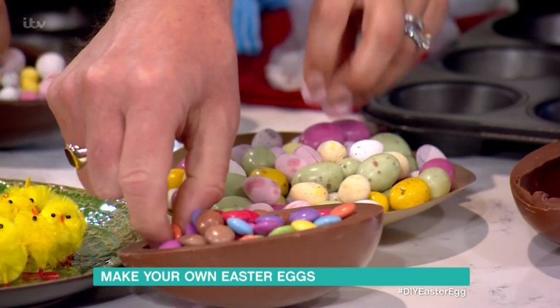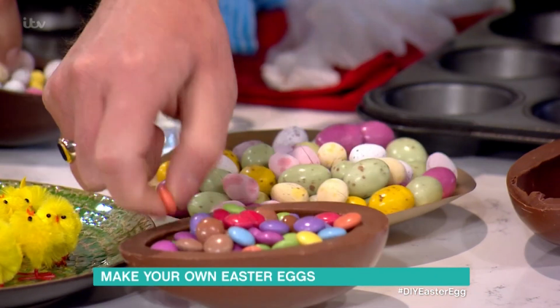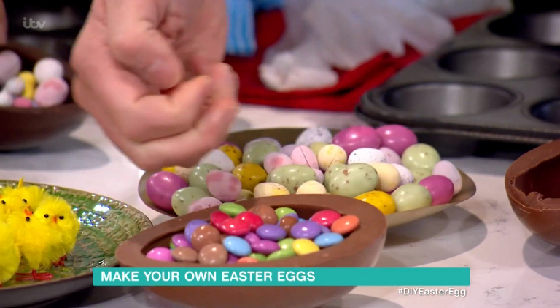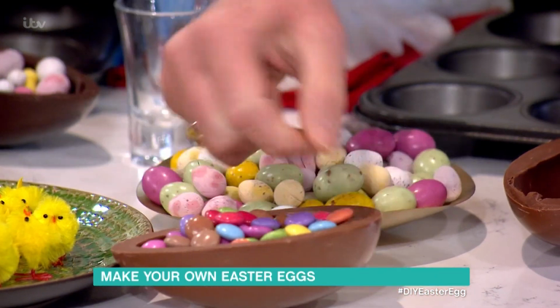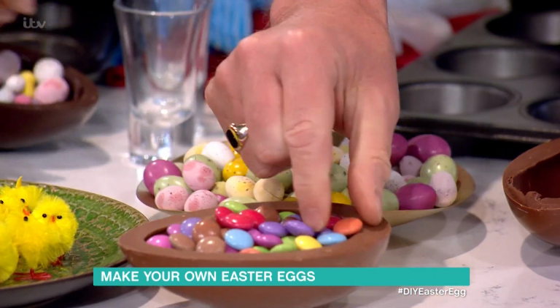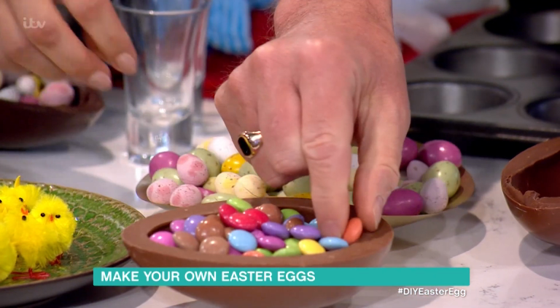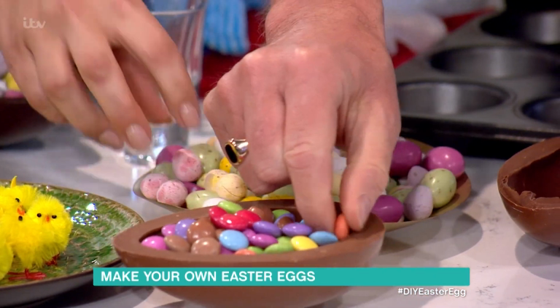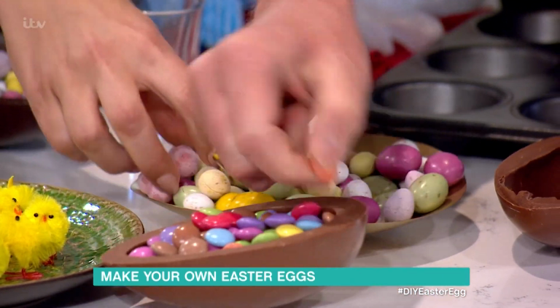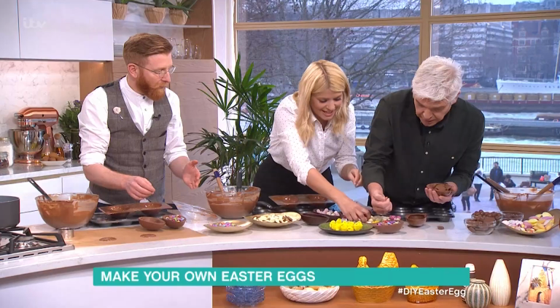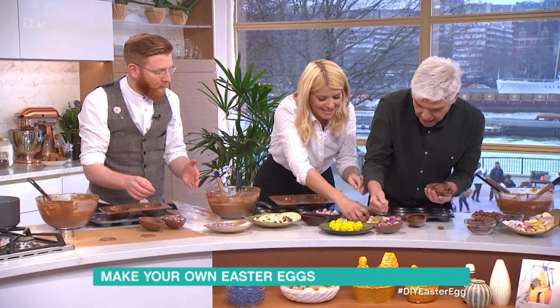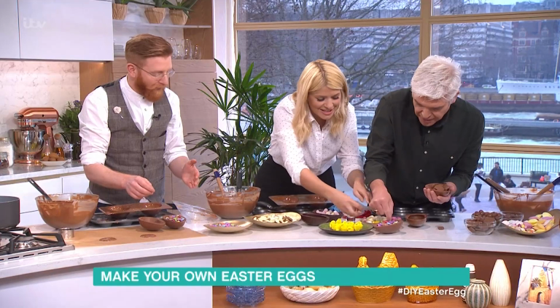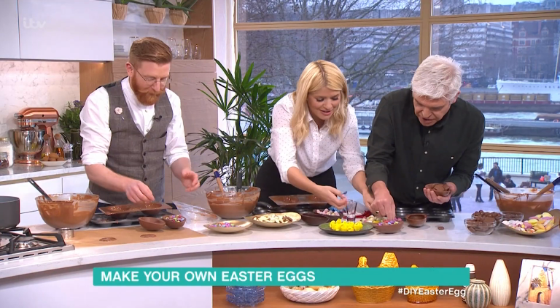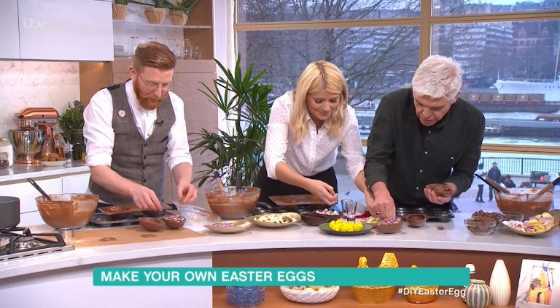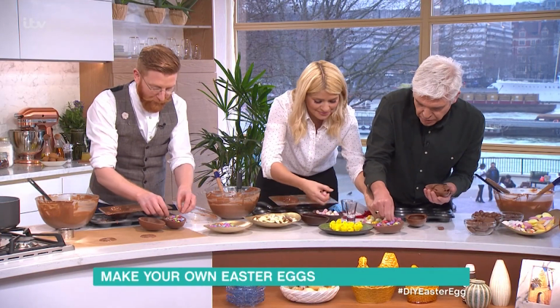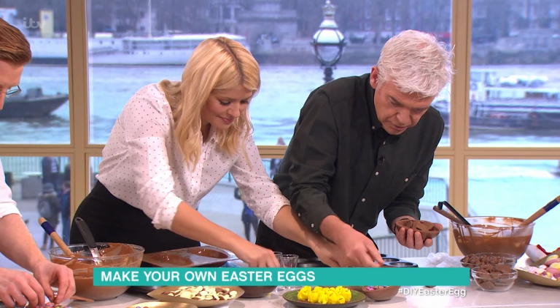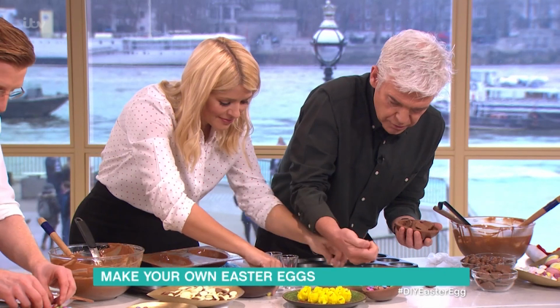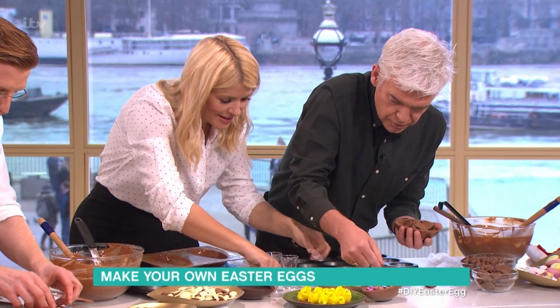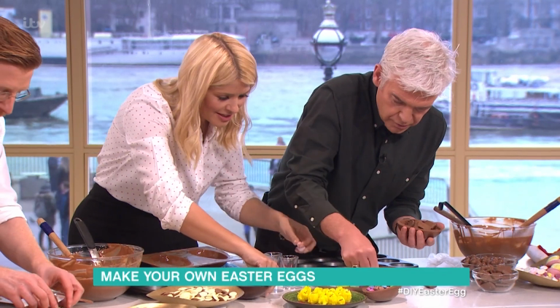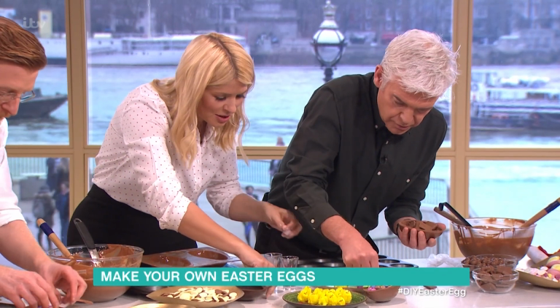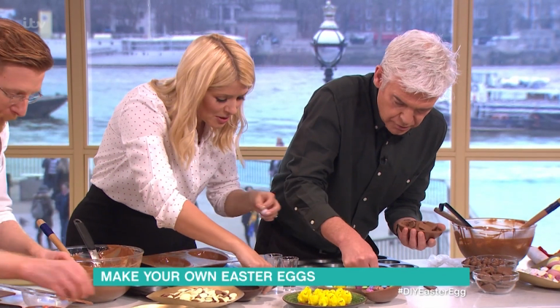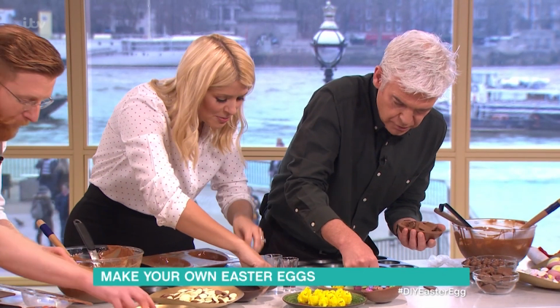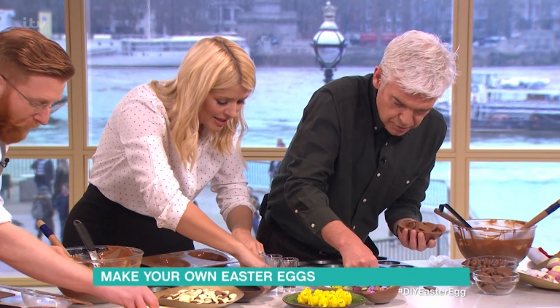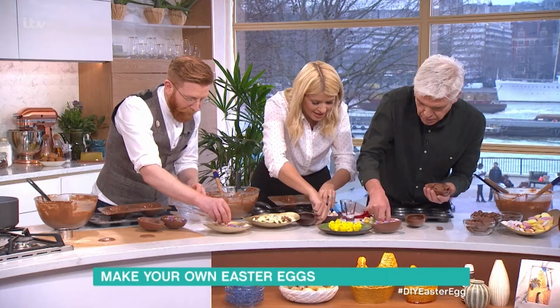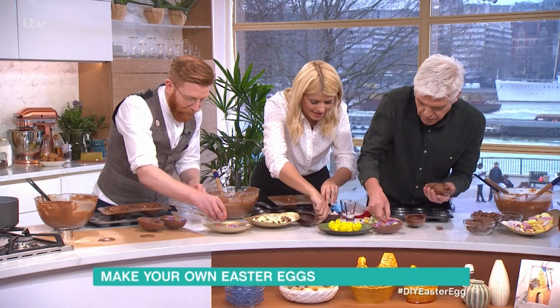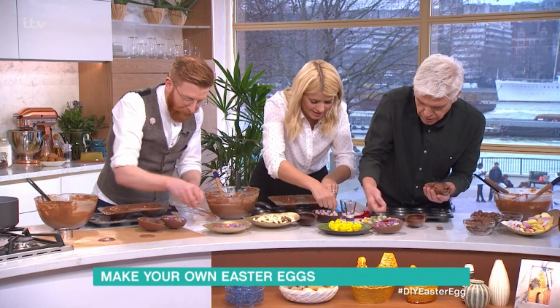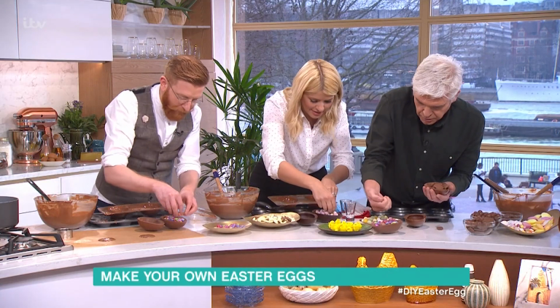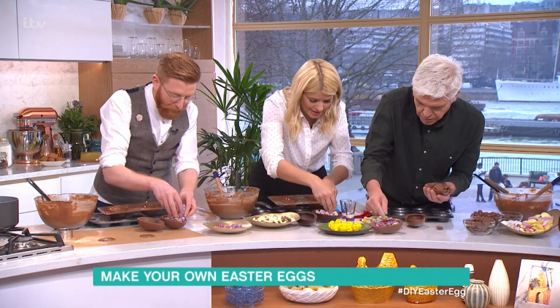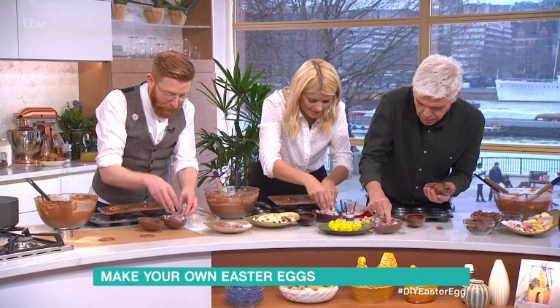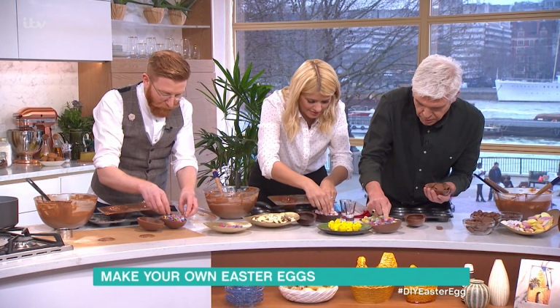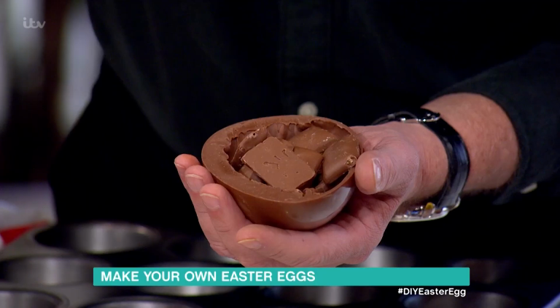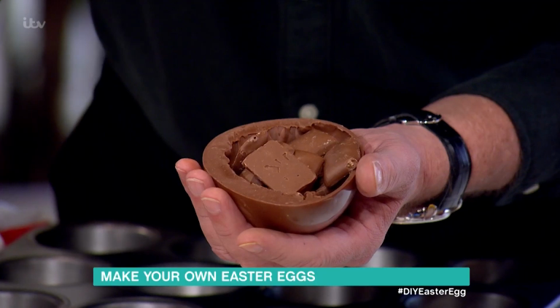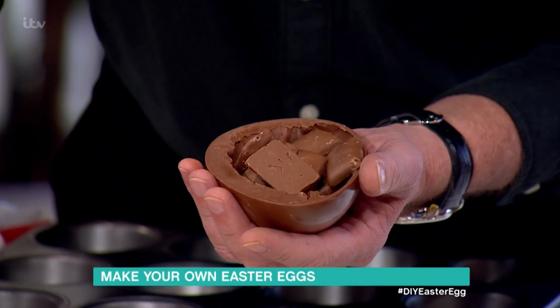Do they still taste of orange, the orange ones? Yeah, they do. They're not quite as brightly coloured as they used to be. Natural colours now.